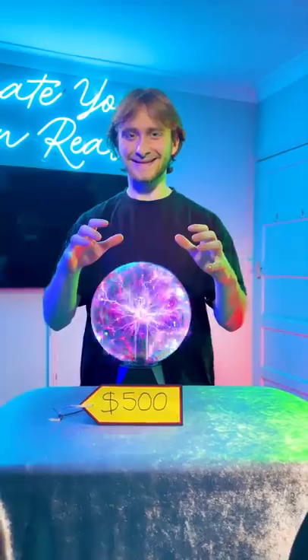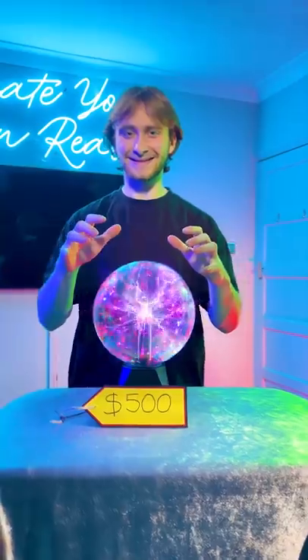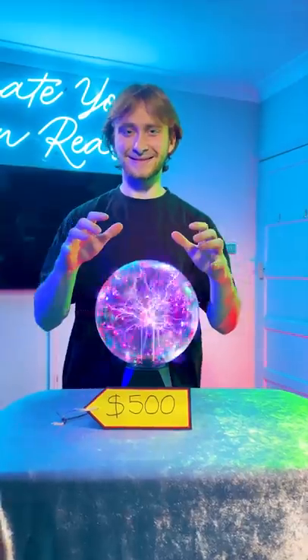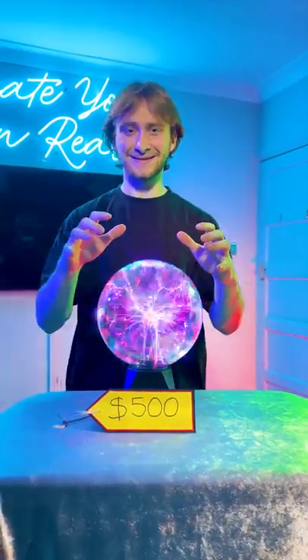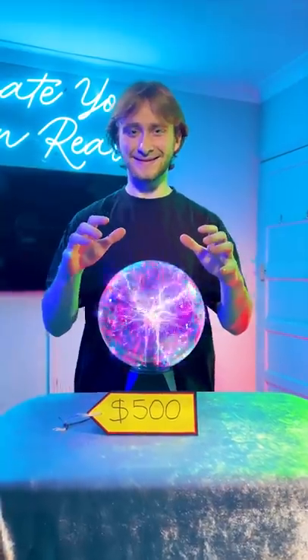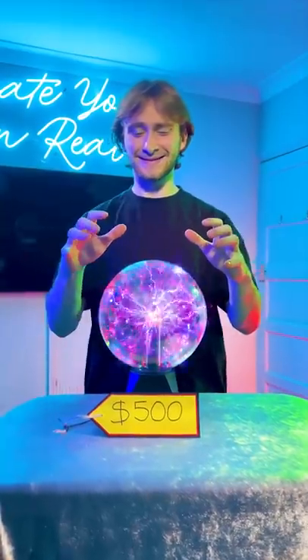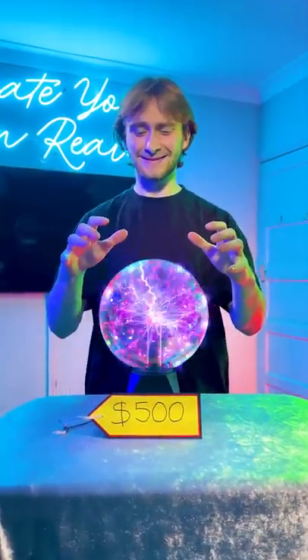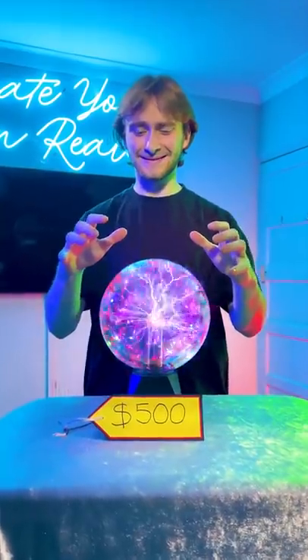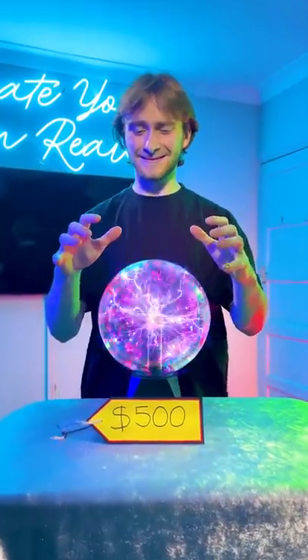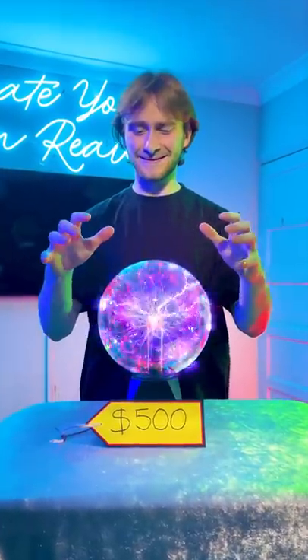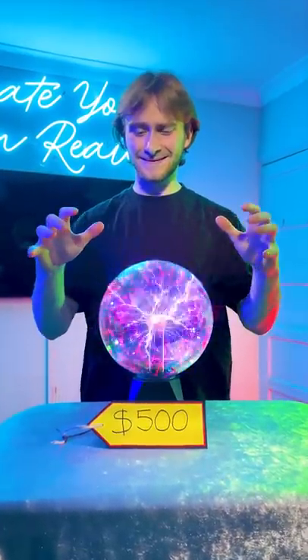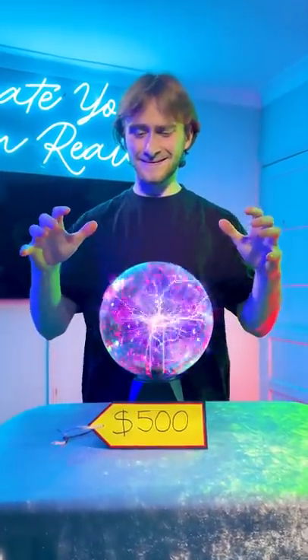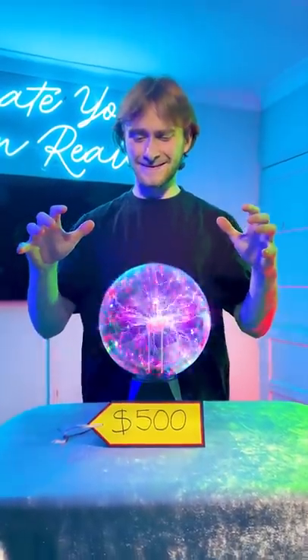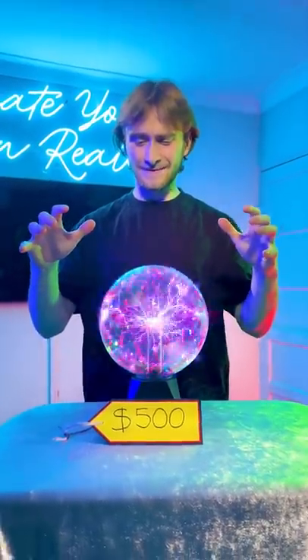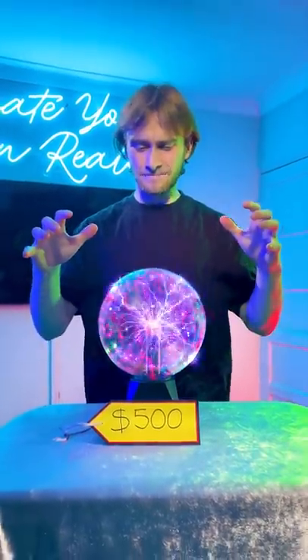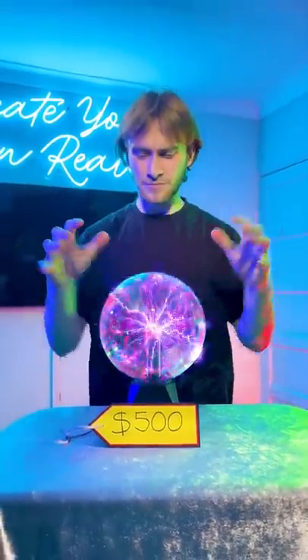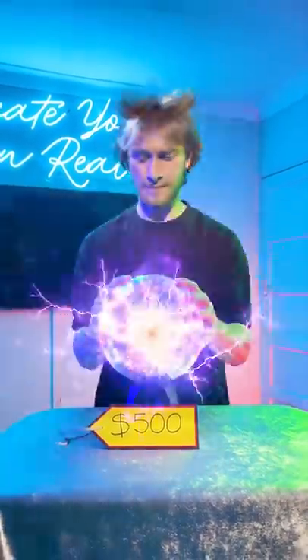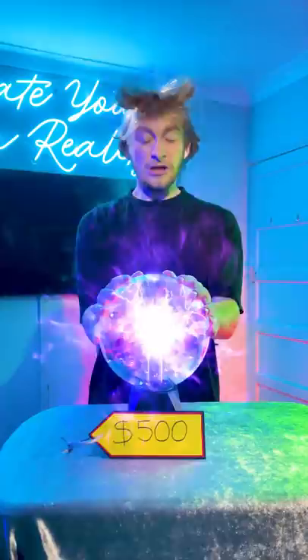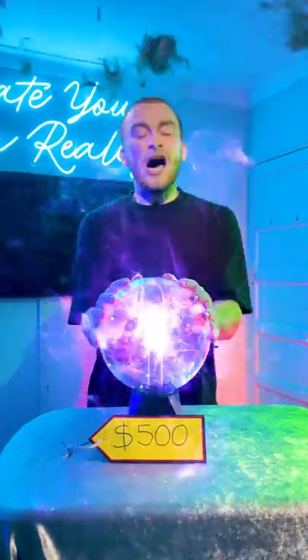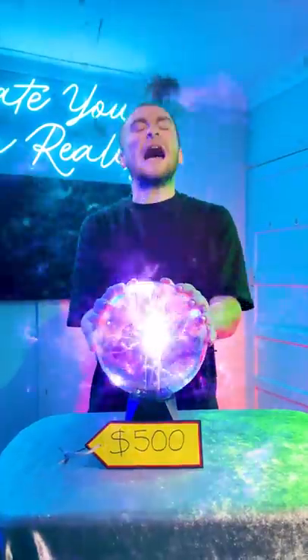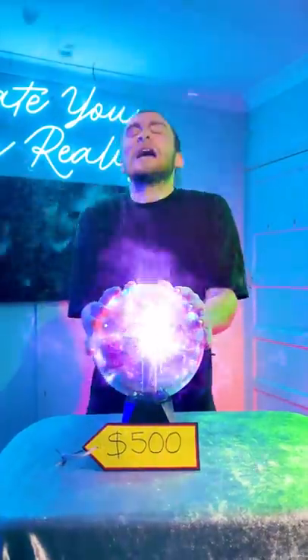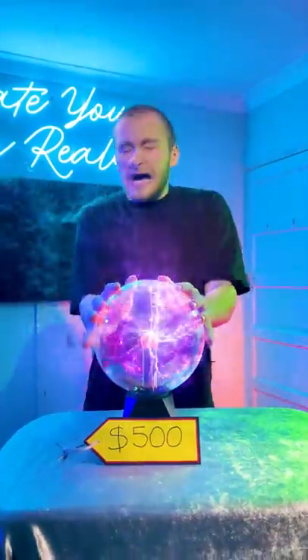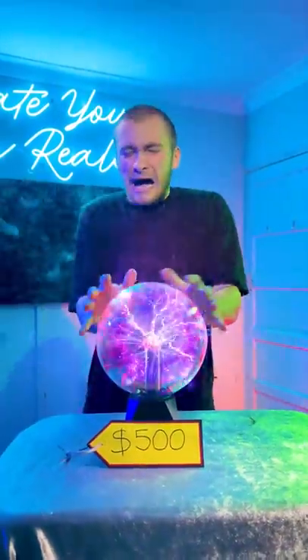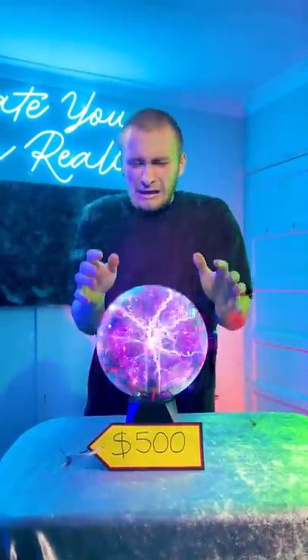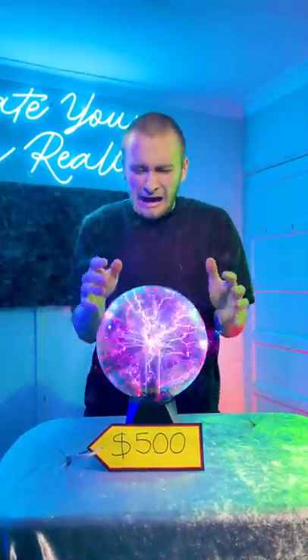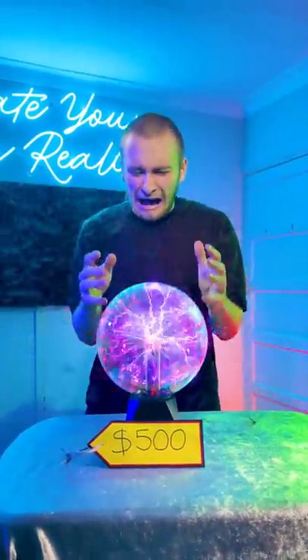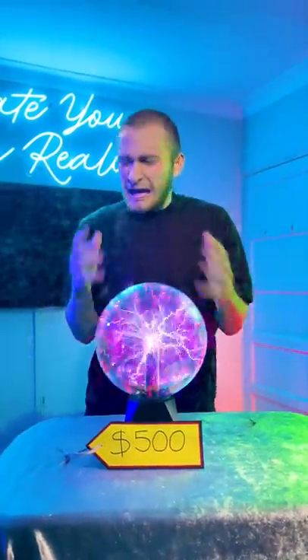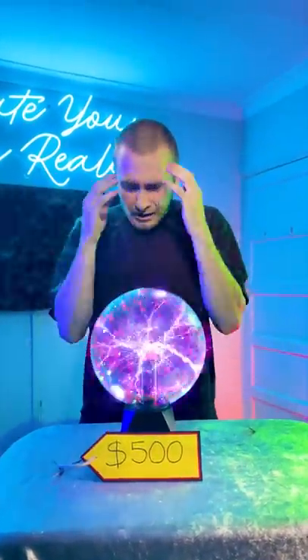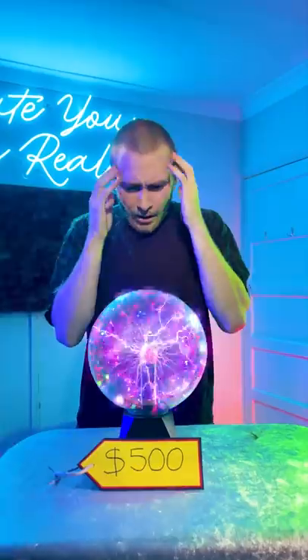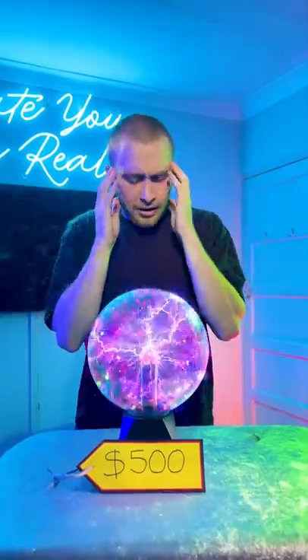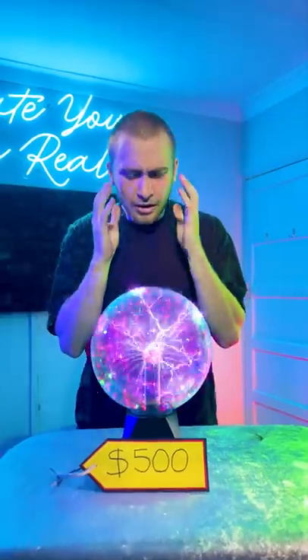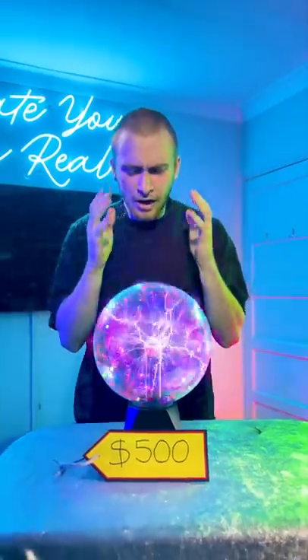This is what happens when you put your bare hands on a $500 plasma ball. Here's the breakdown exposing how it was made.